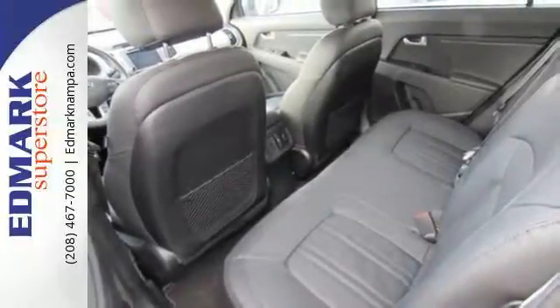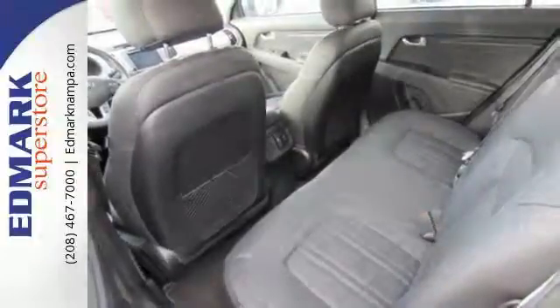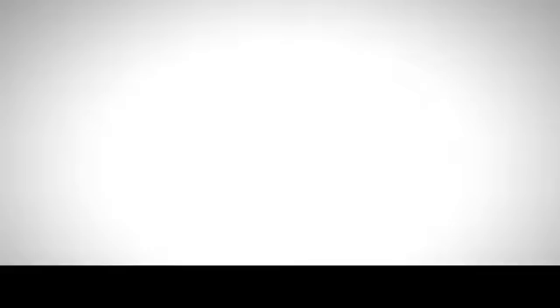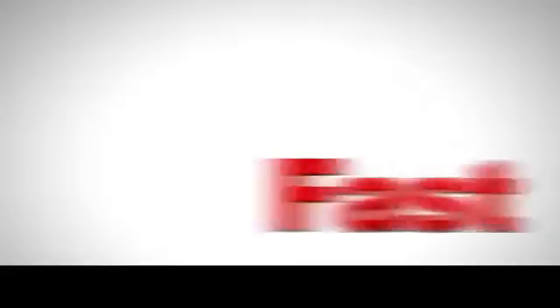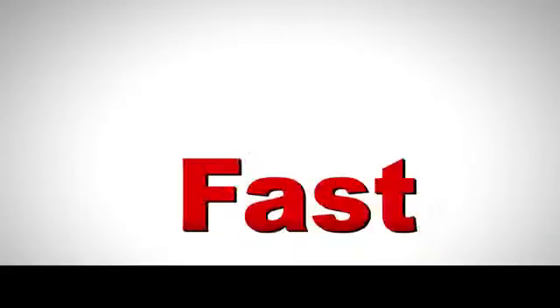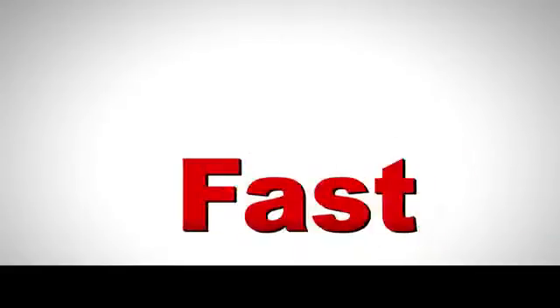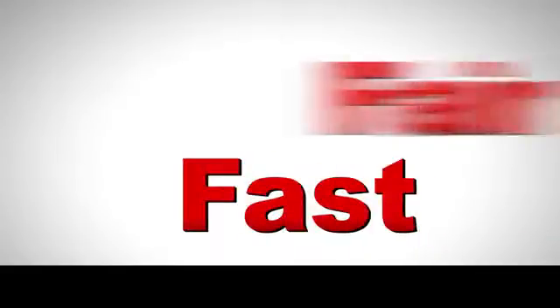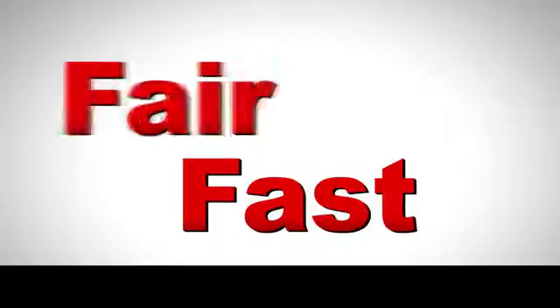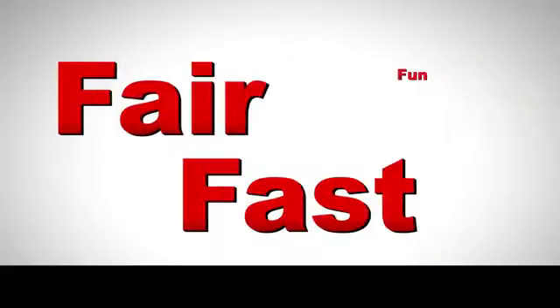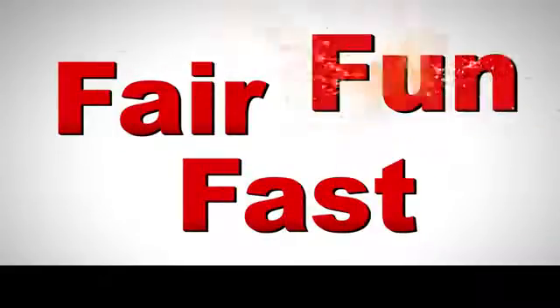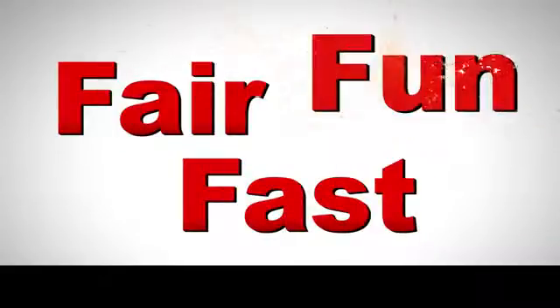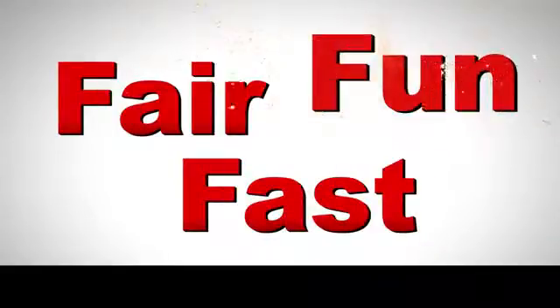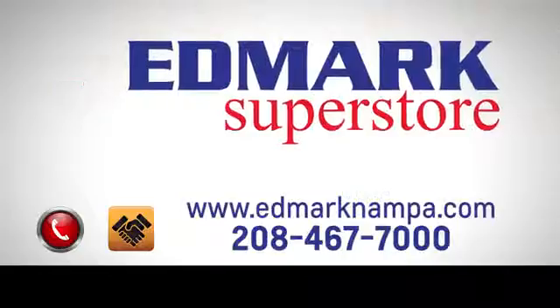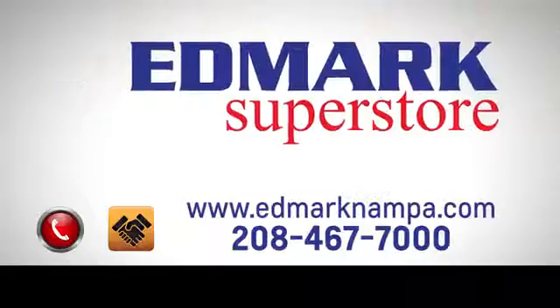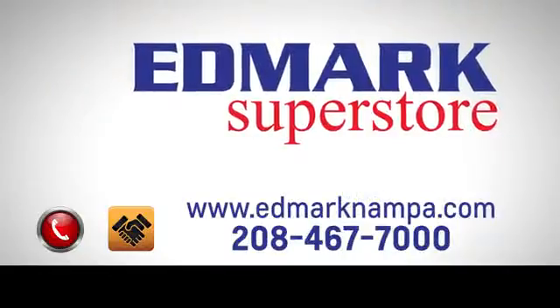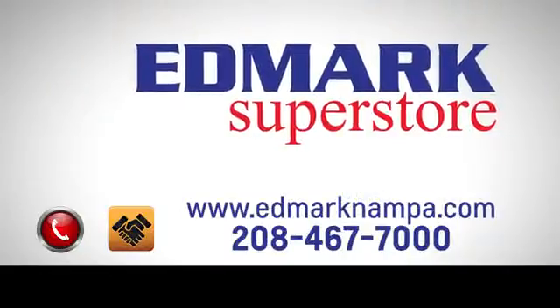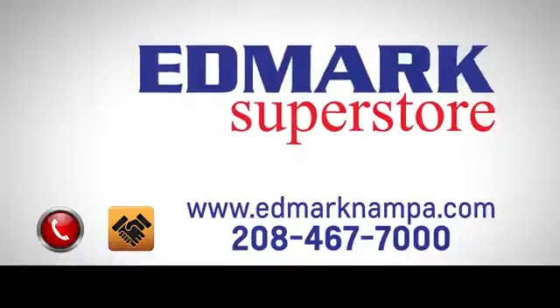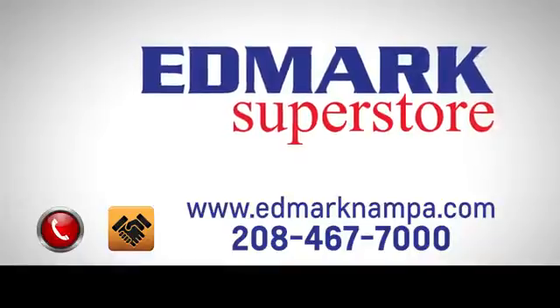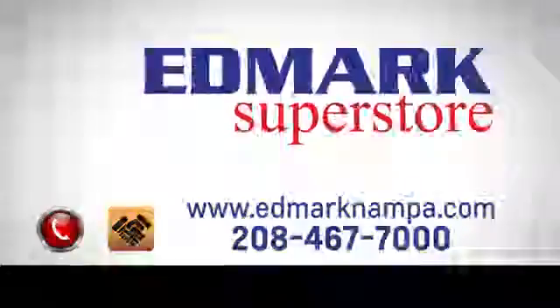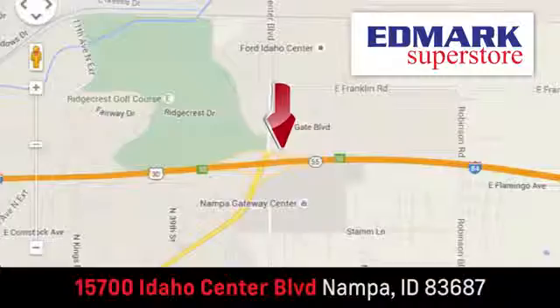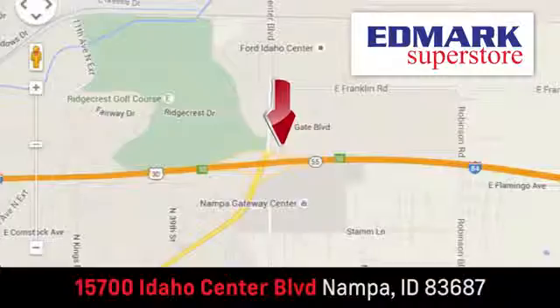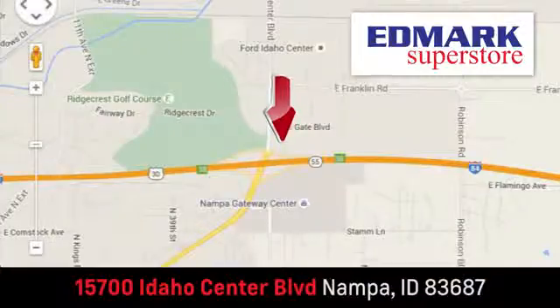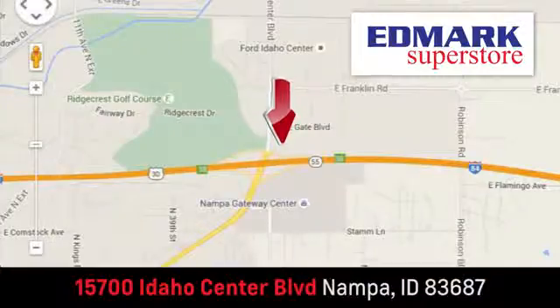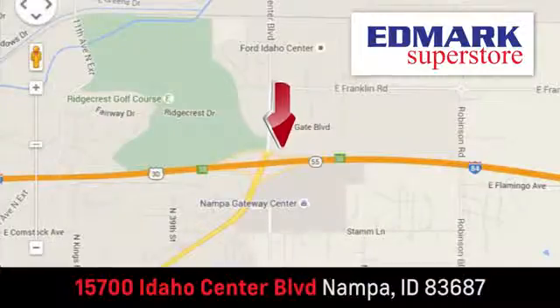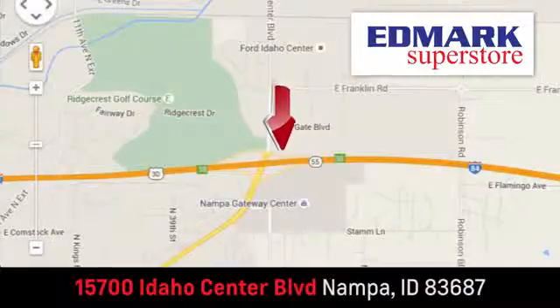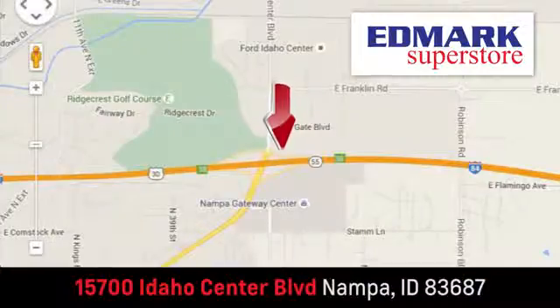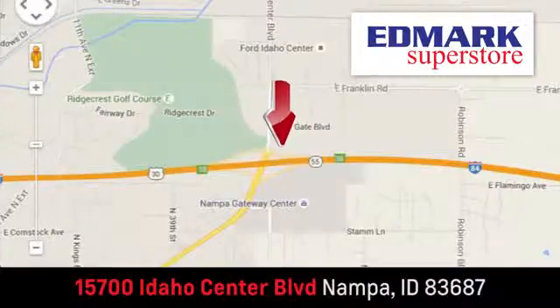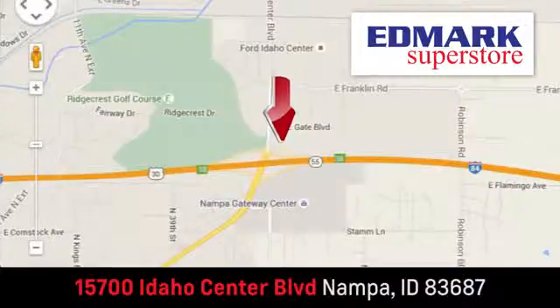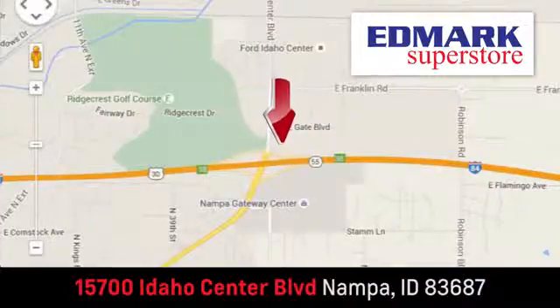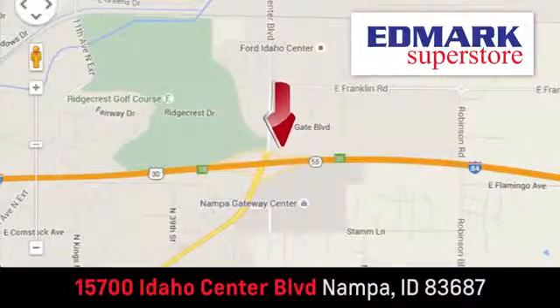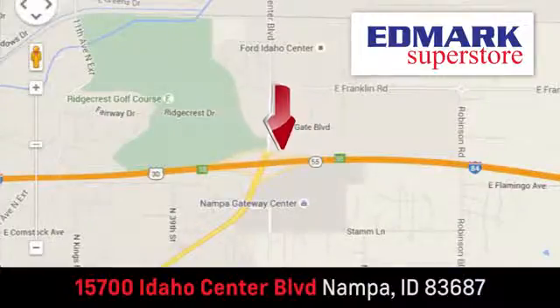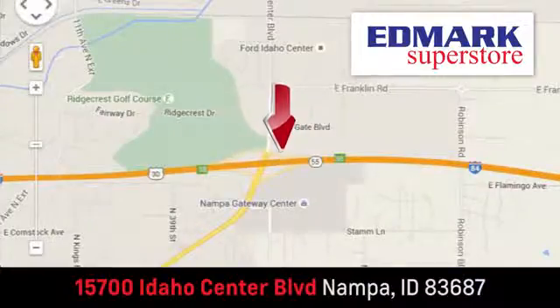Fast, fair, and fun. Give us a call or stop by. We're conveniently located in the Idaho Center Auto Mall. See you soon.